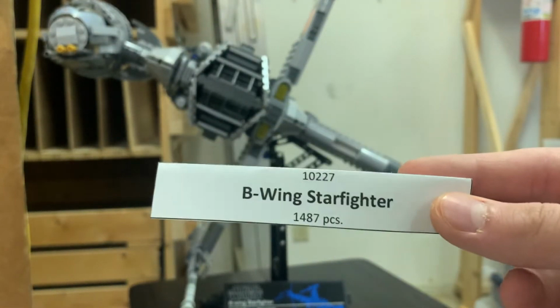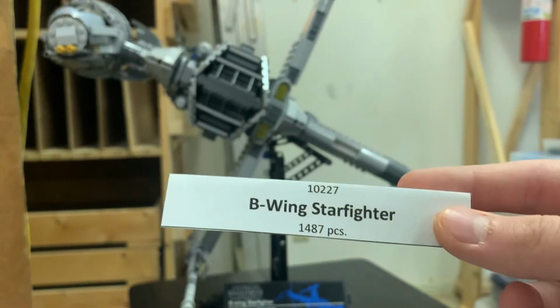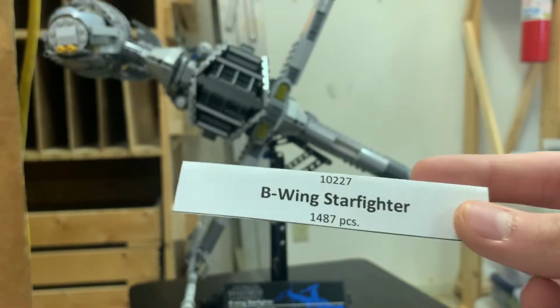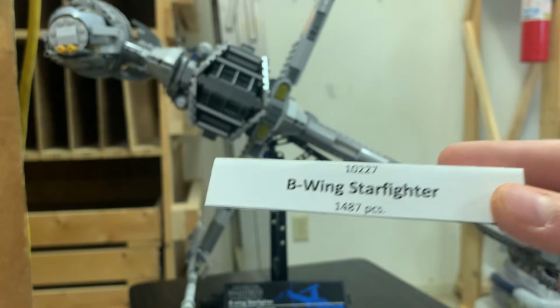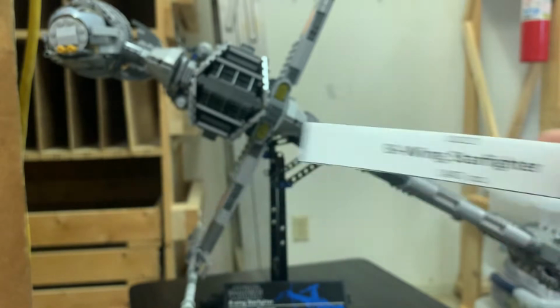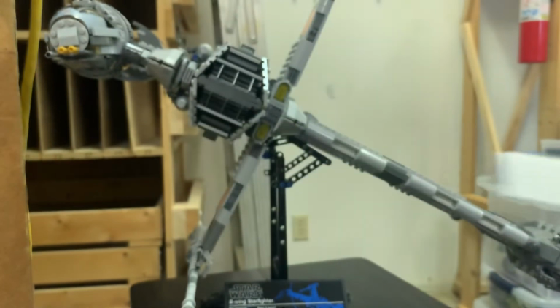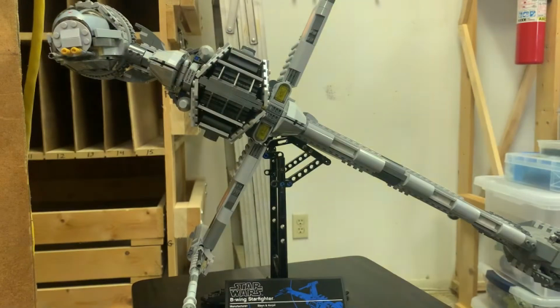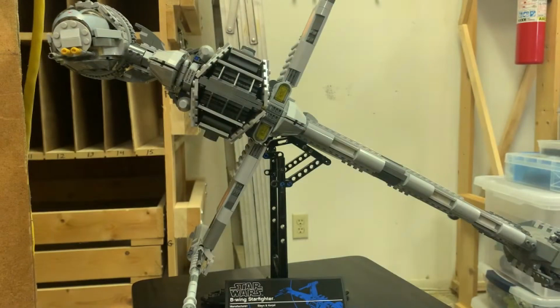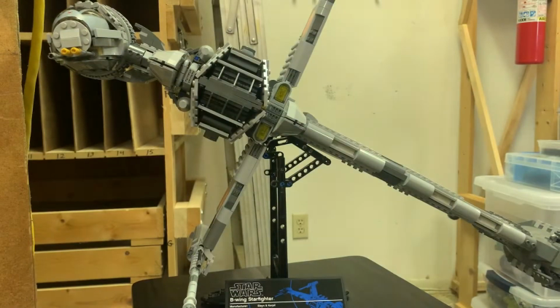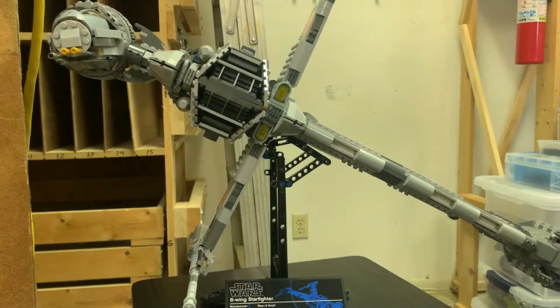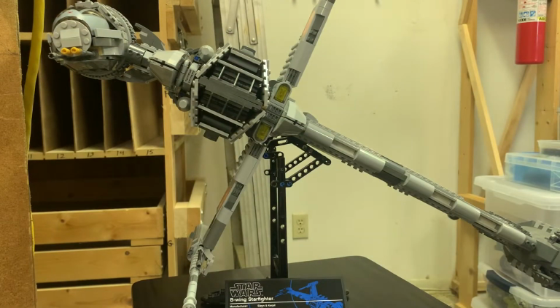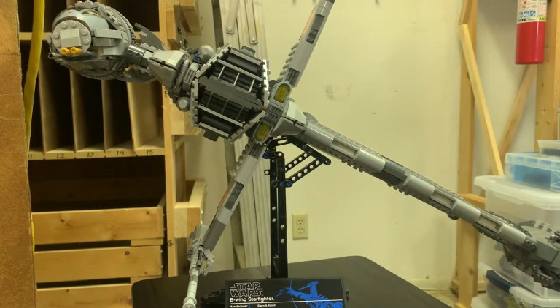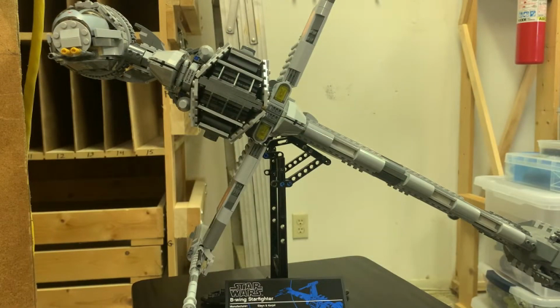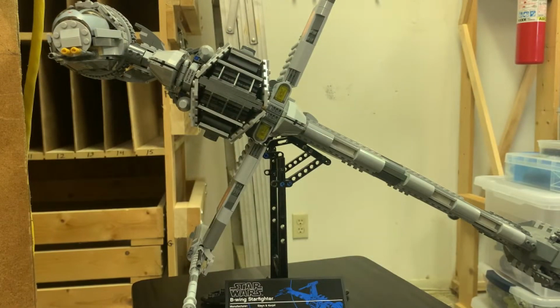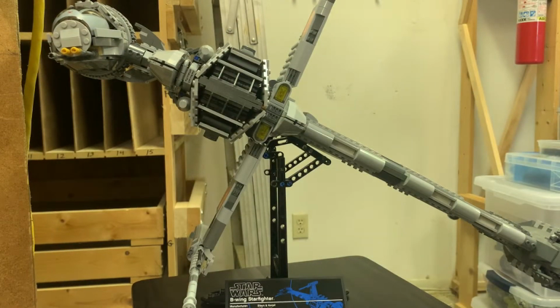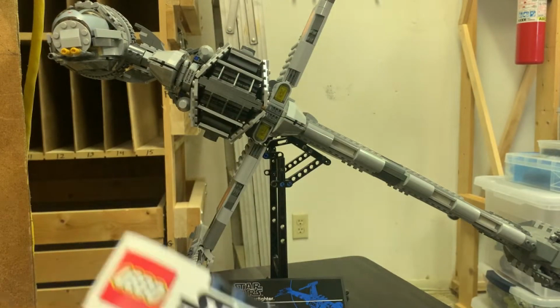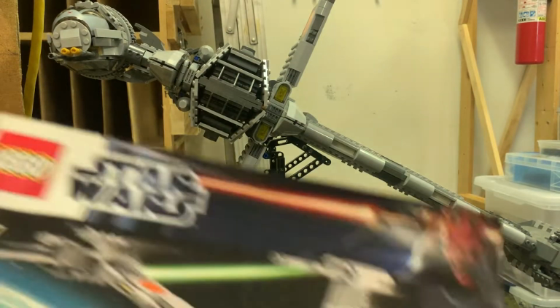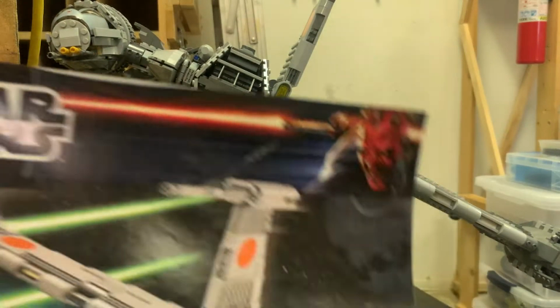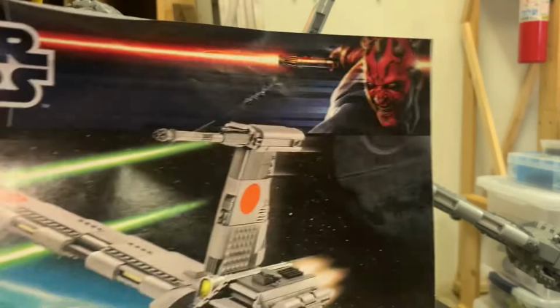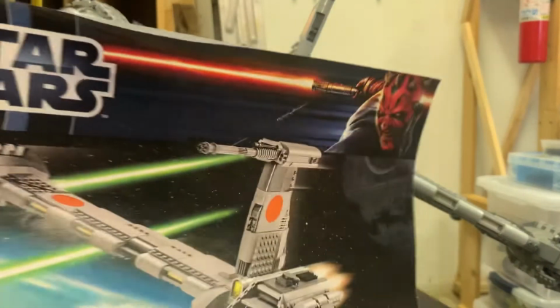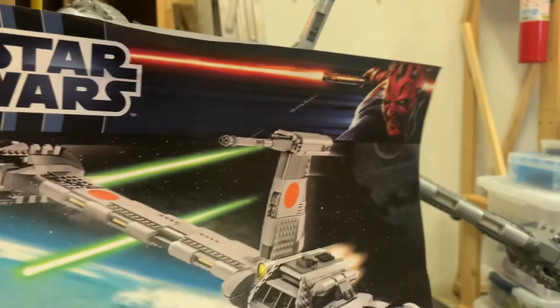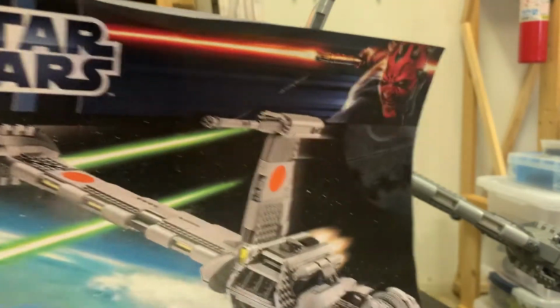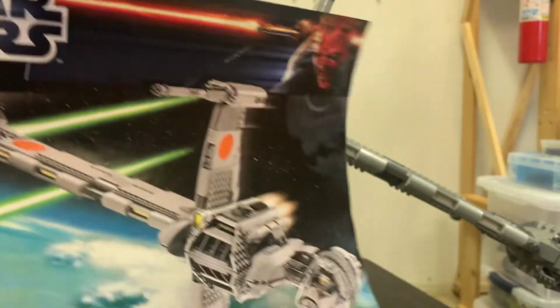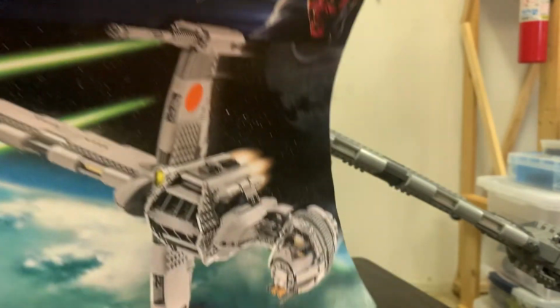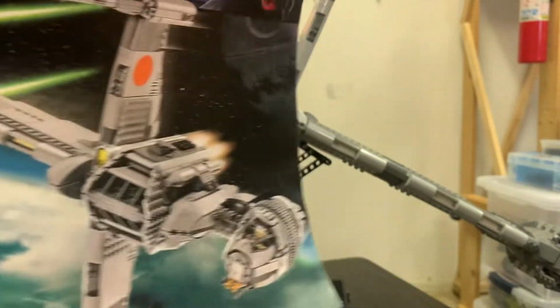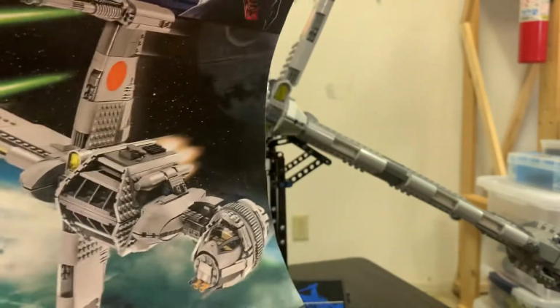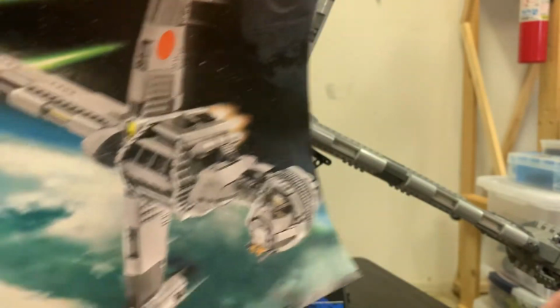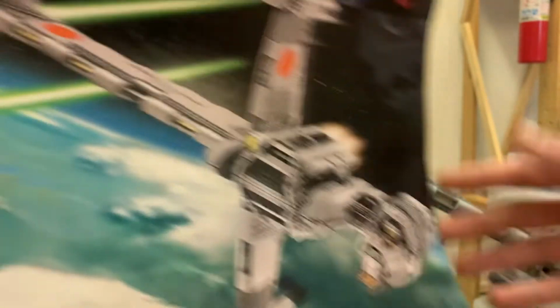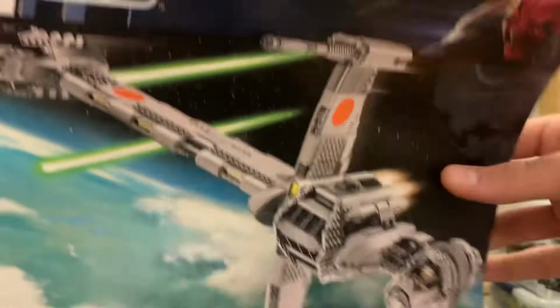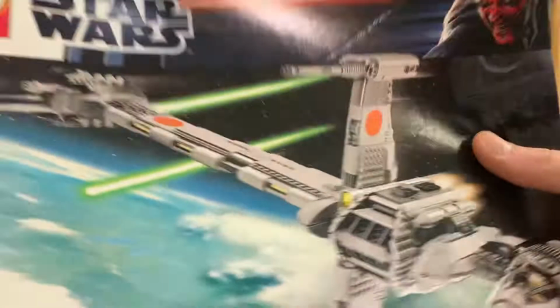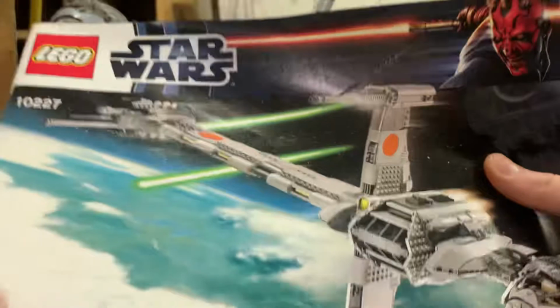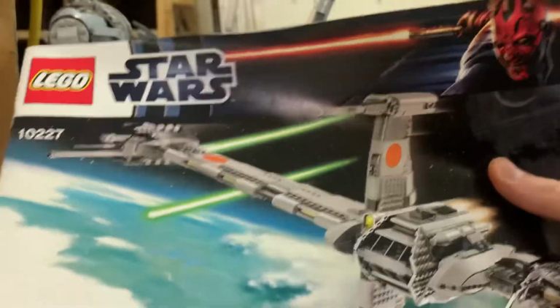The B-Wing Starfighter came out like 2012, judging by the Darth Maul. Yeah, I think 2012.